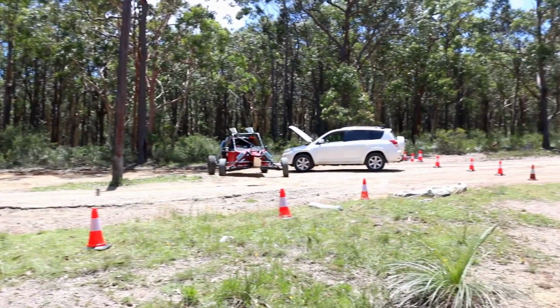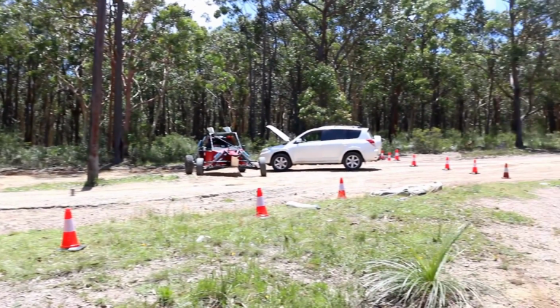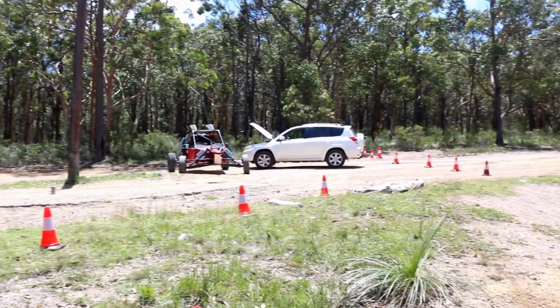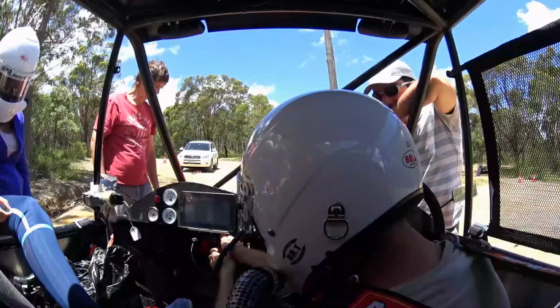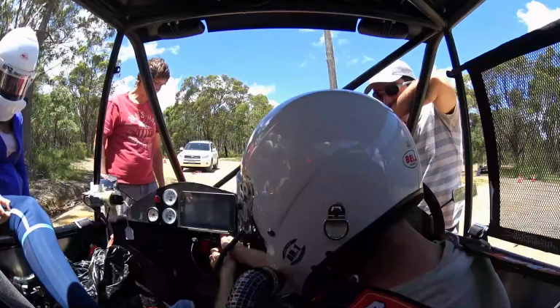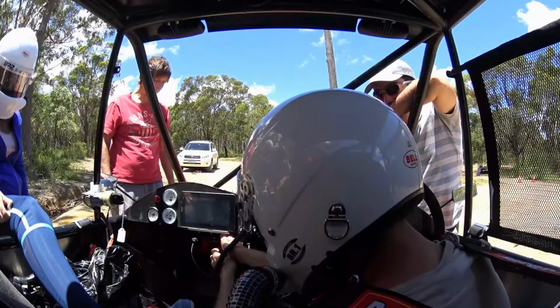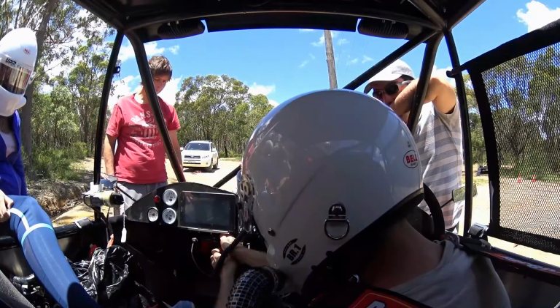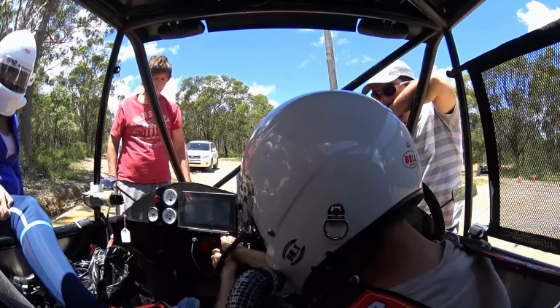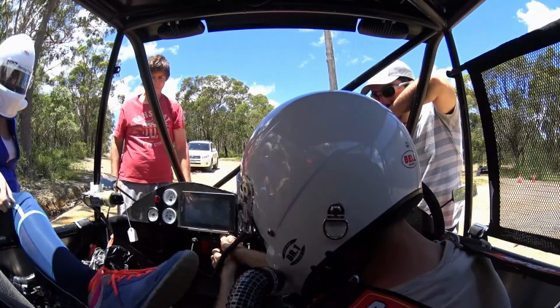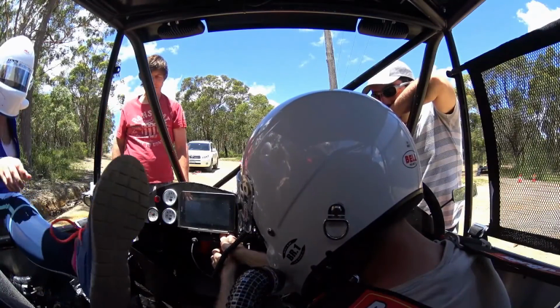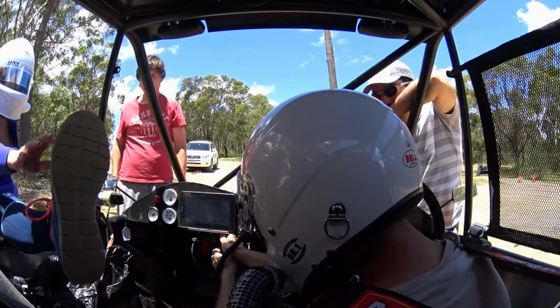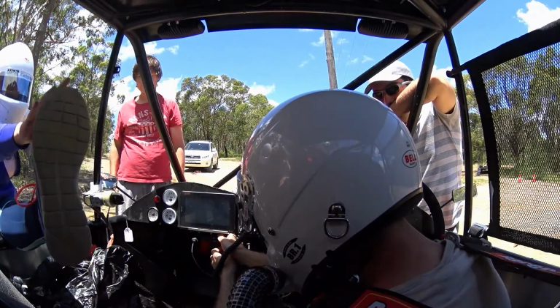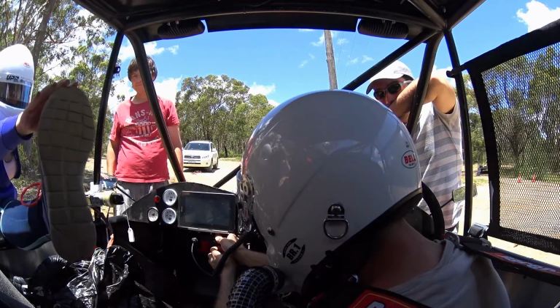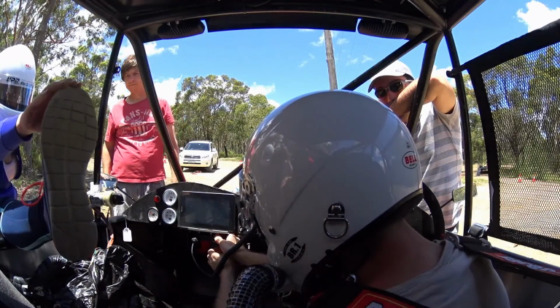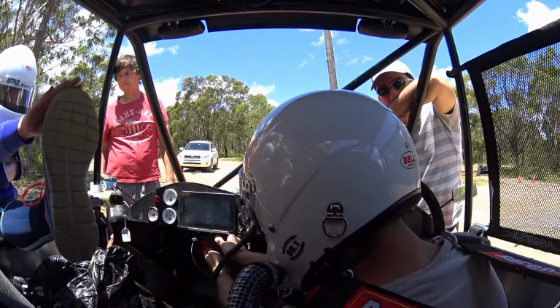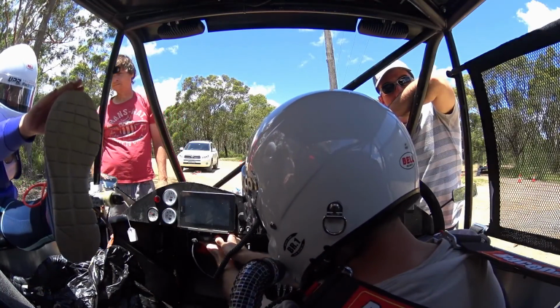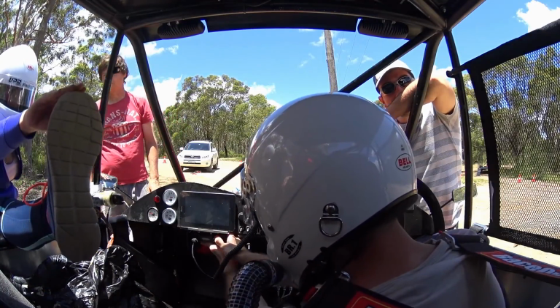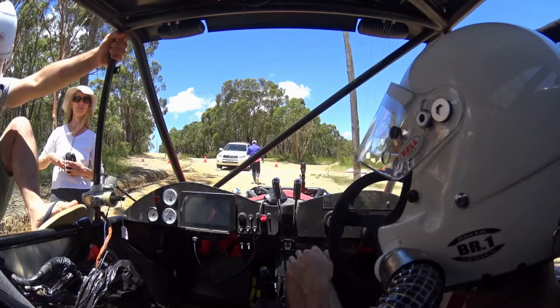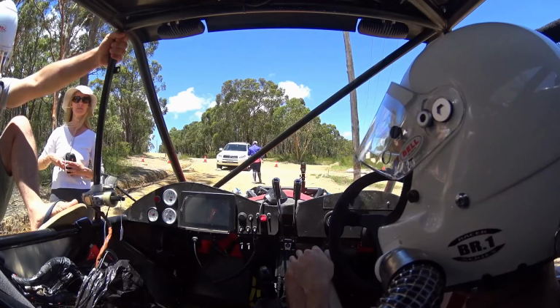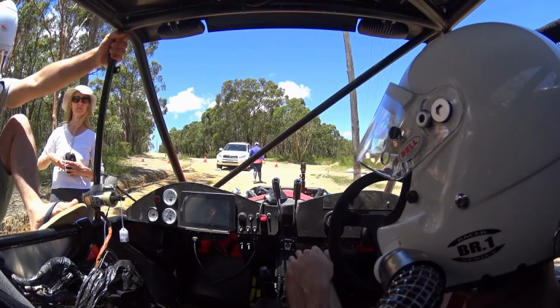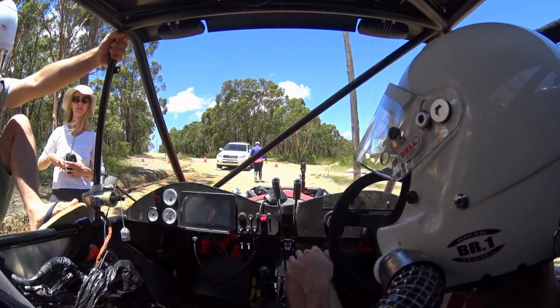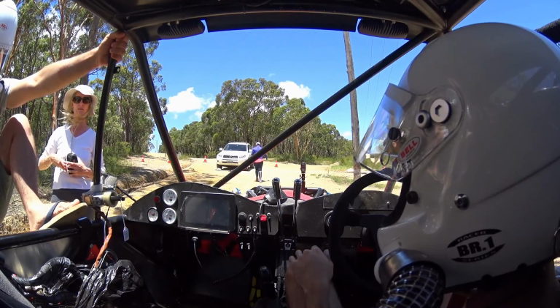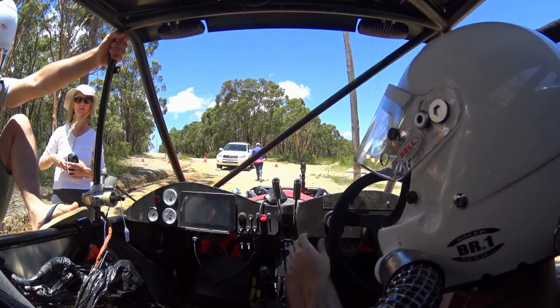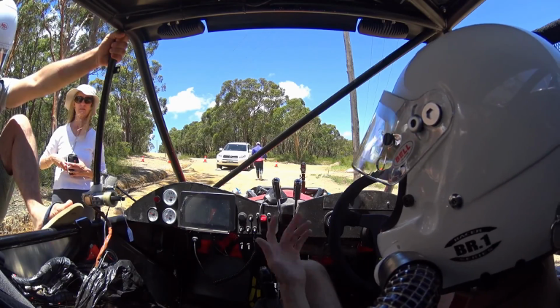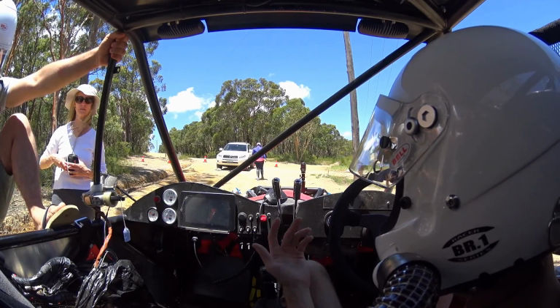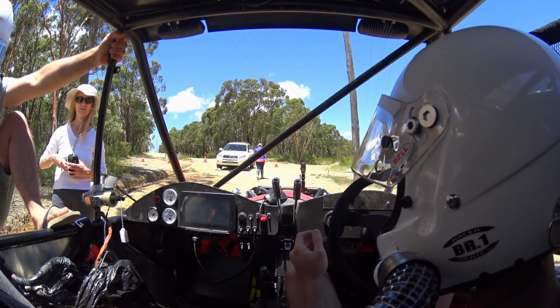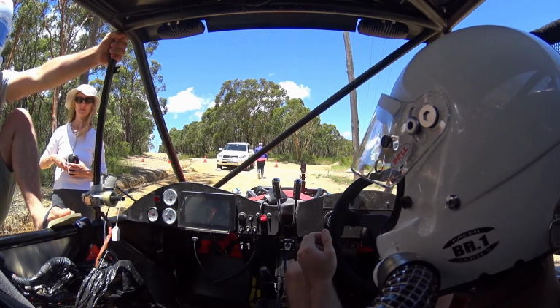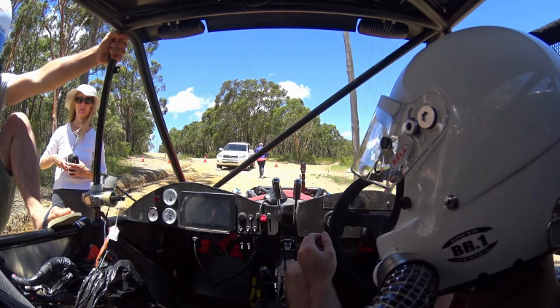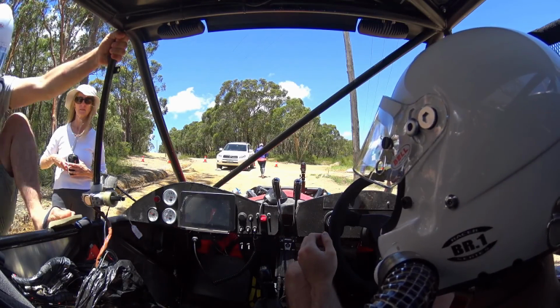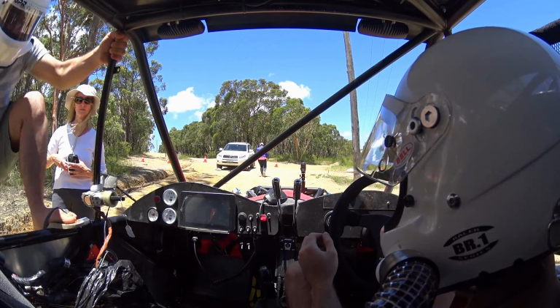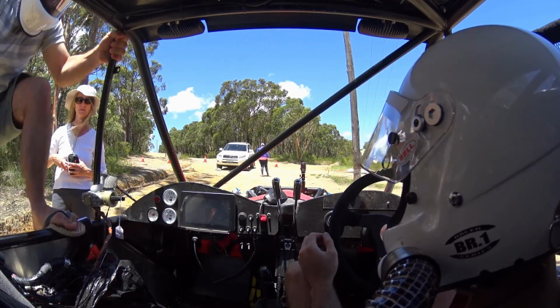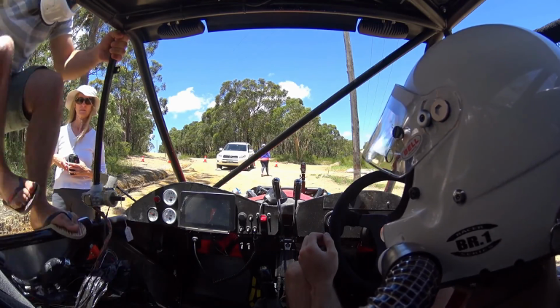With that sorted, and the car wasn't even safe, I decided it was time to take some people who came along out for some runs.